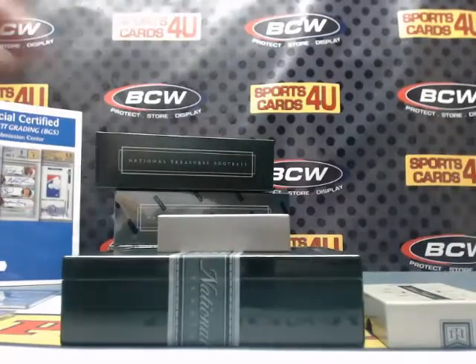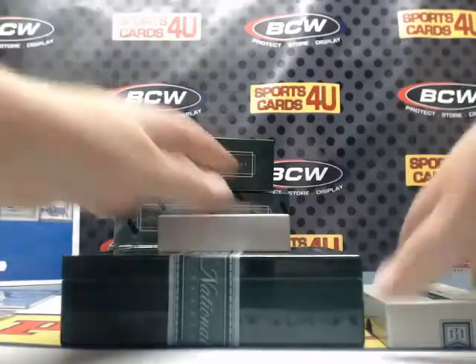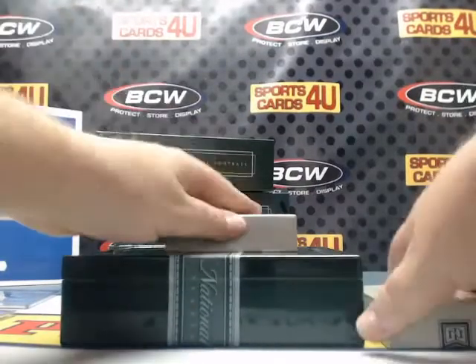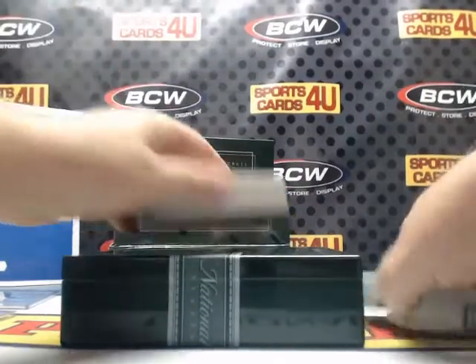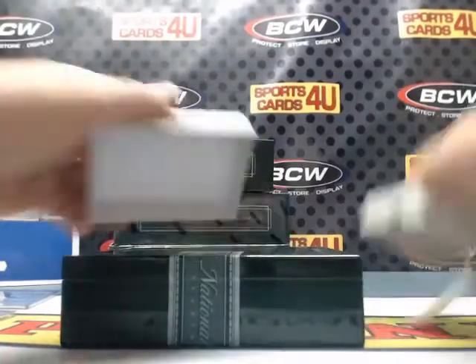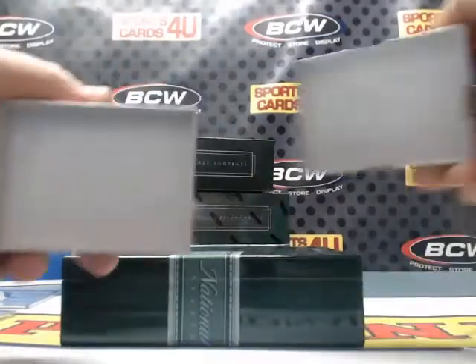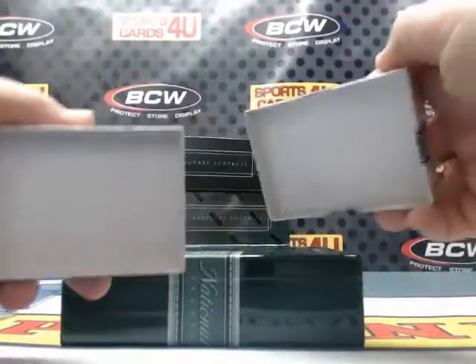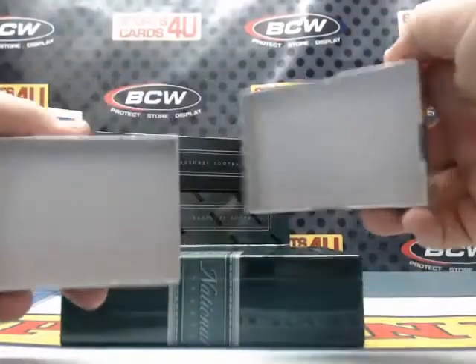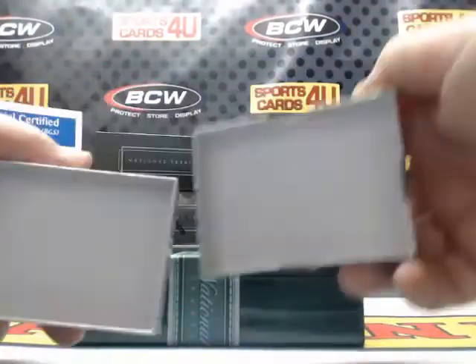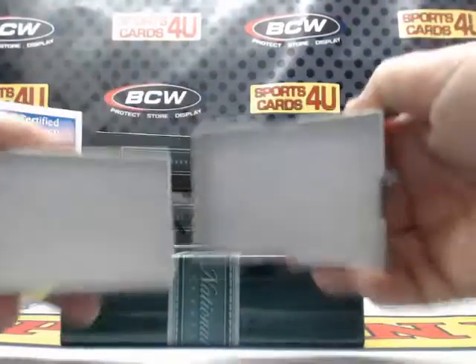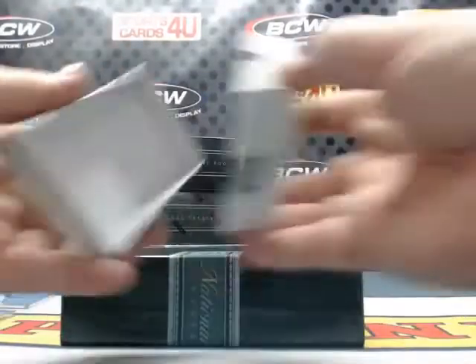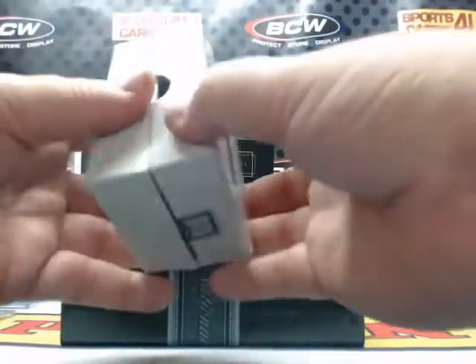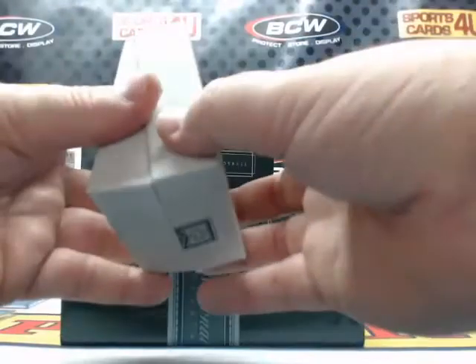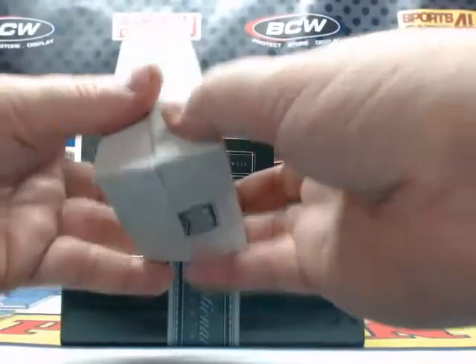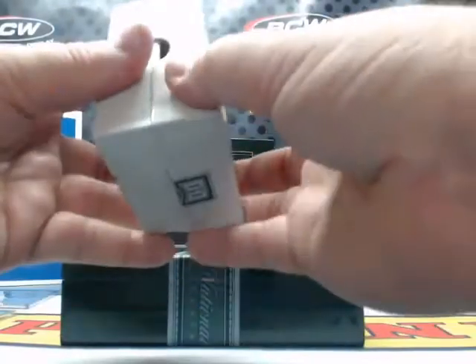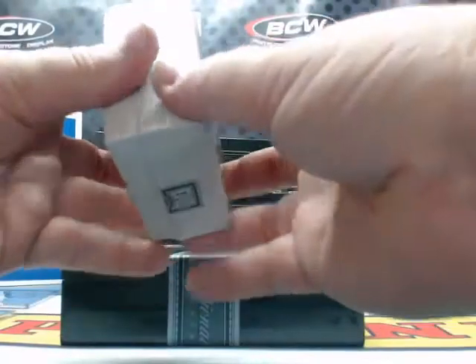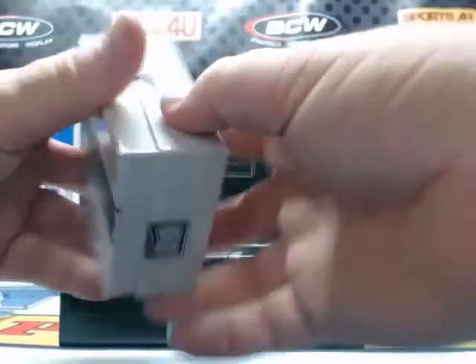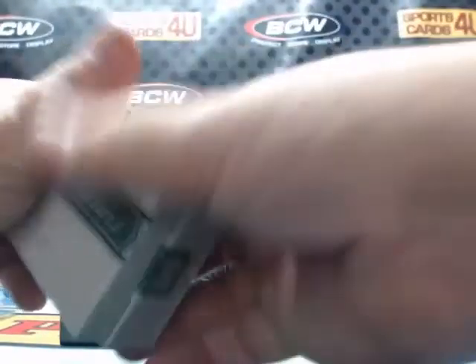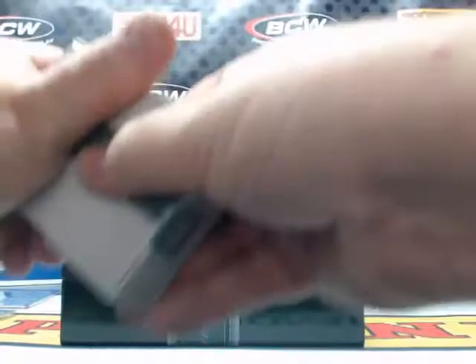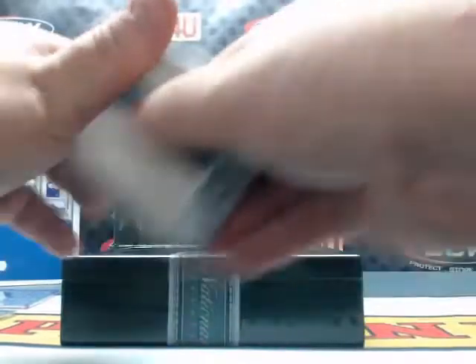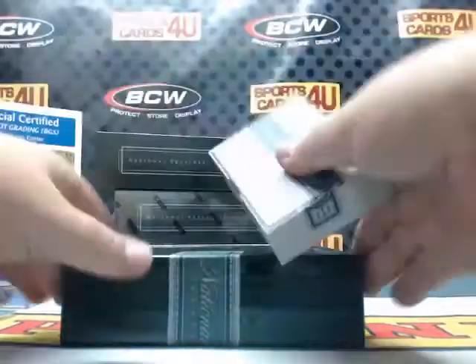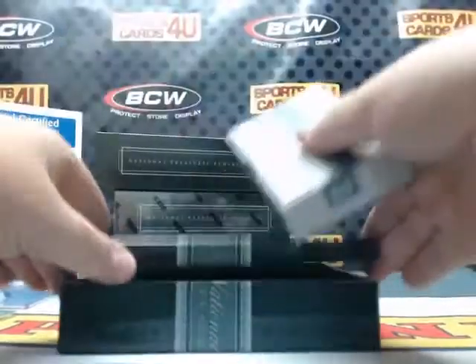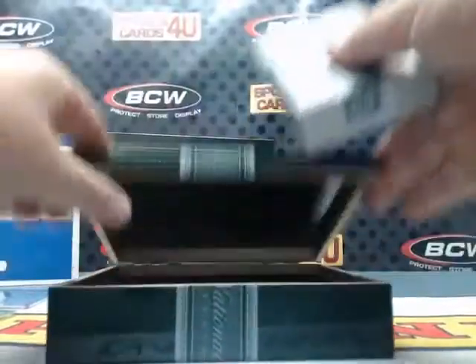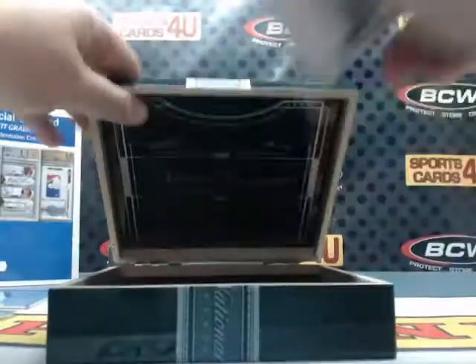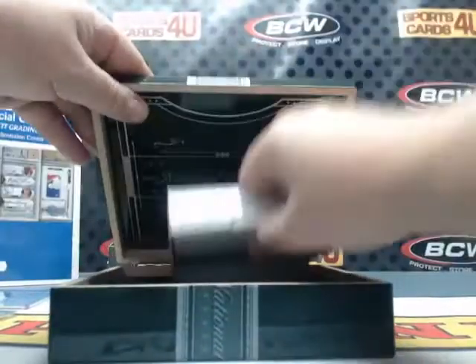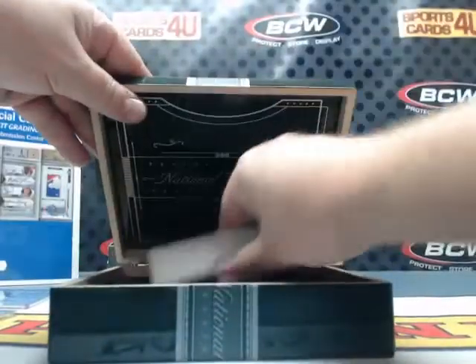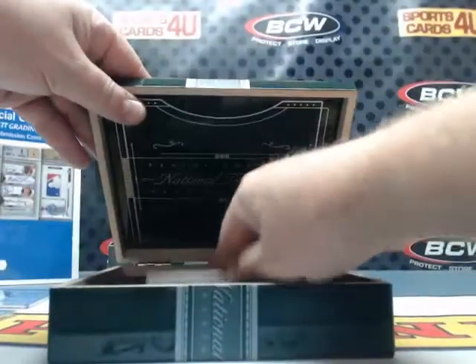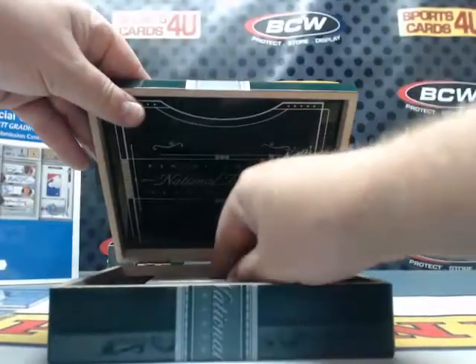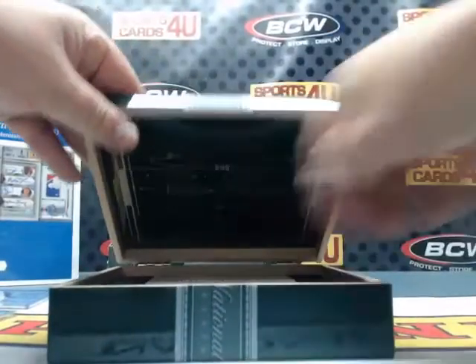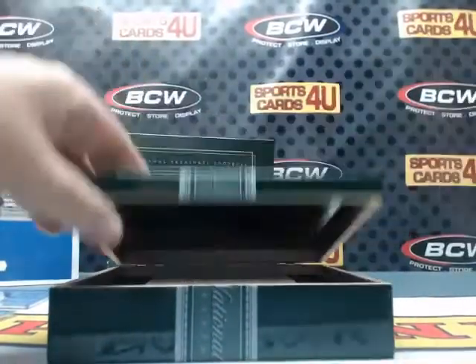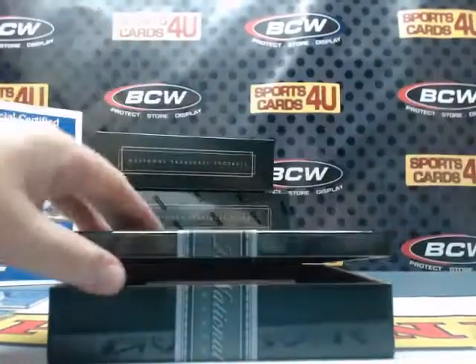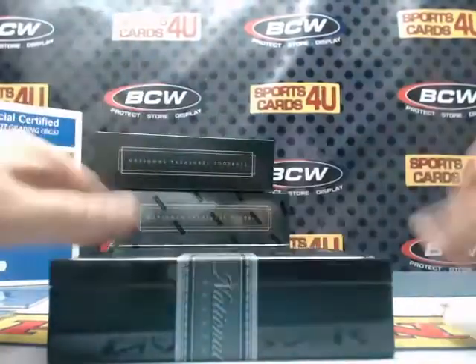We are officially halfway — two boxes to go.